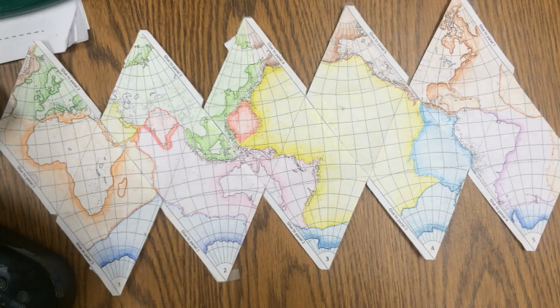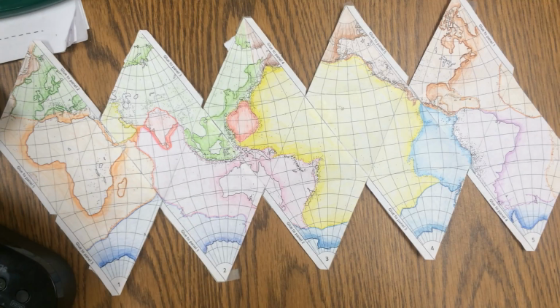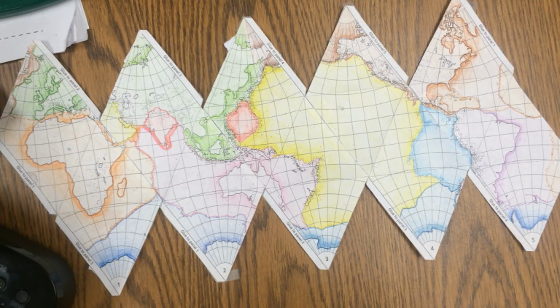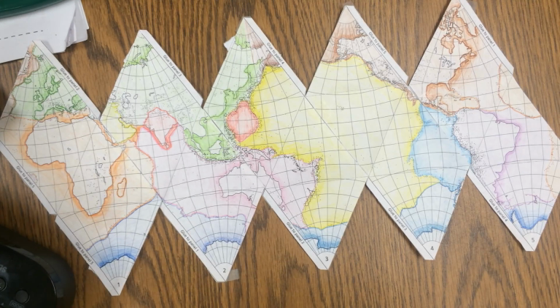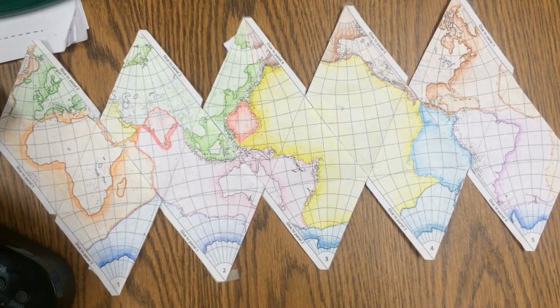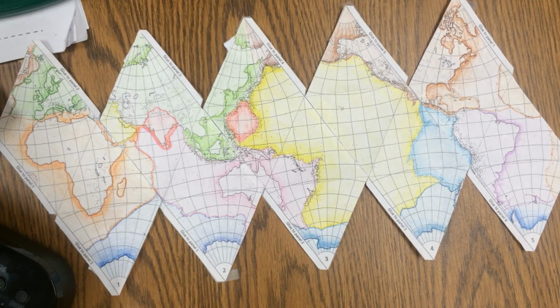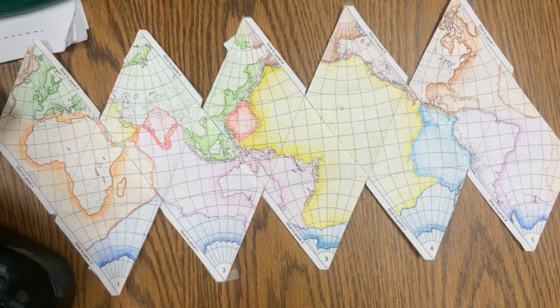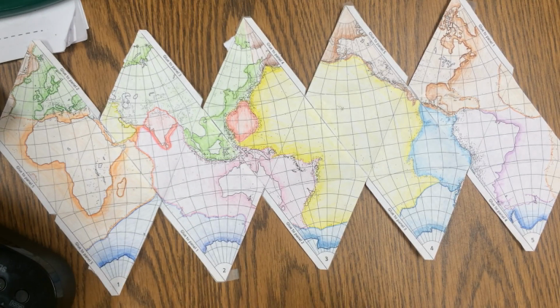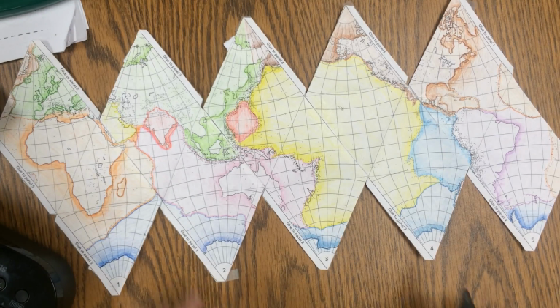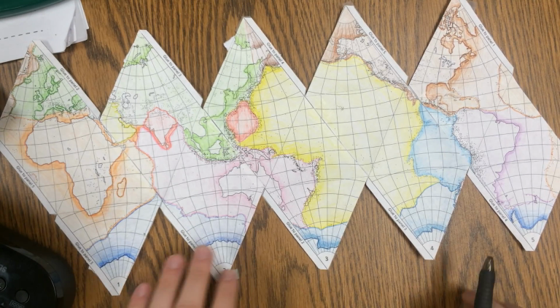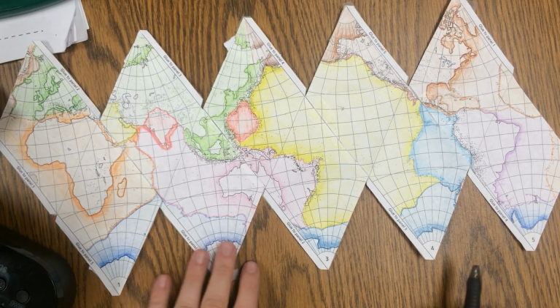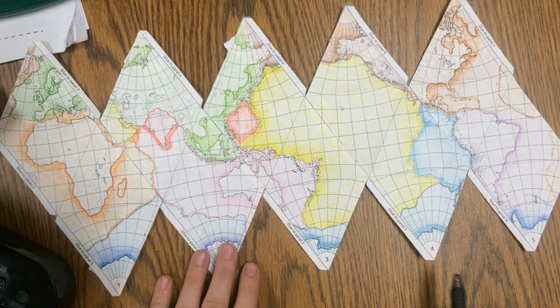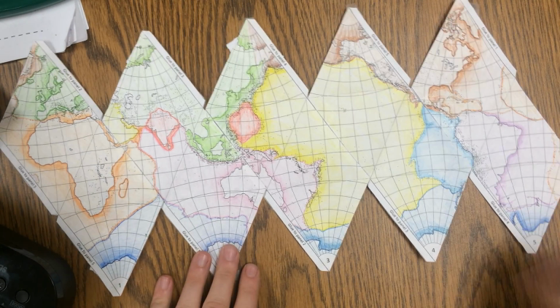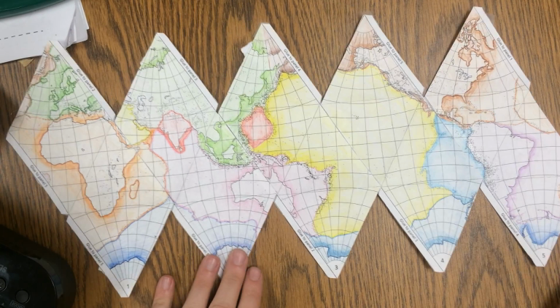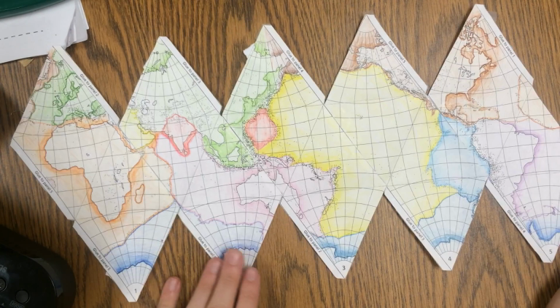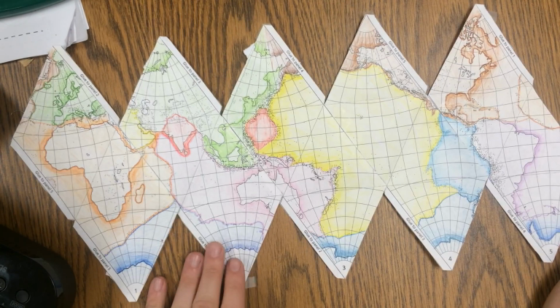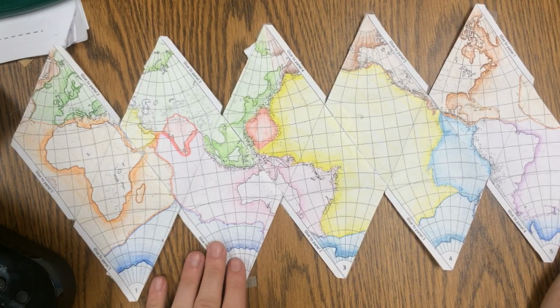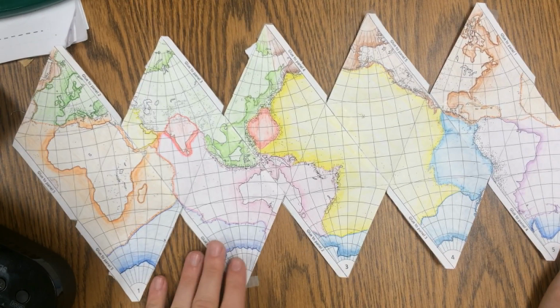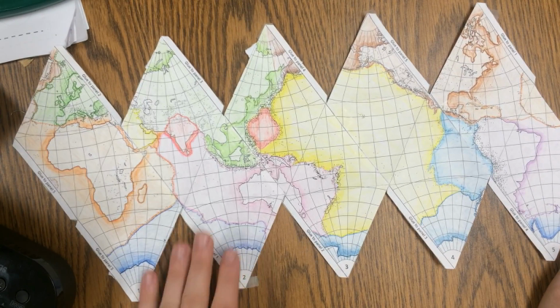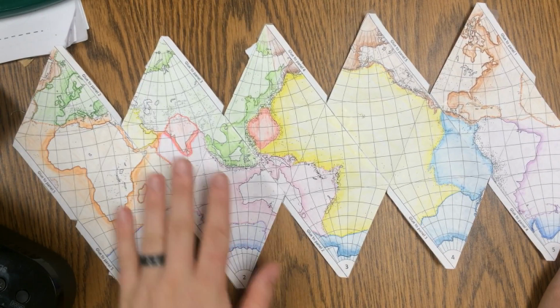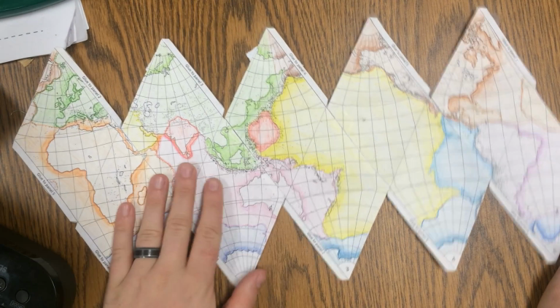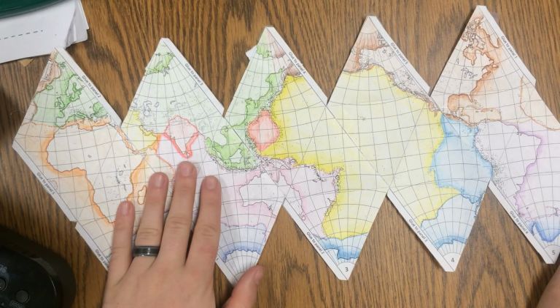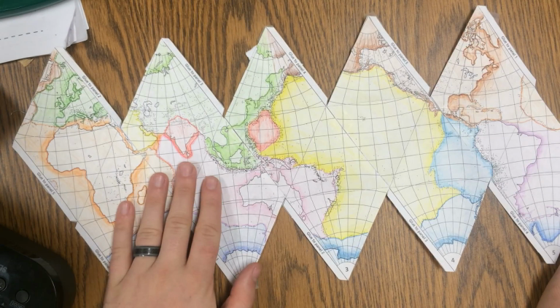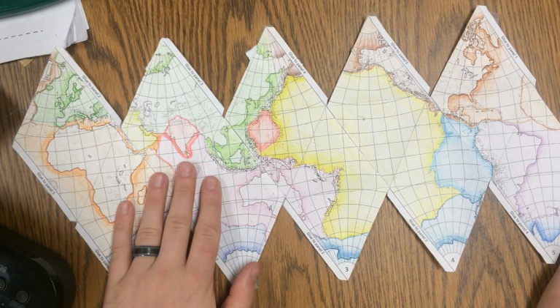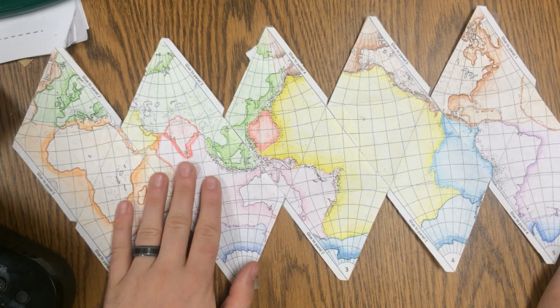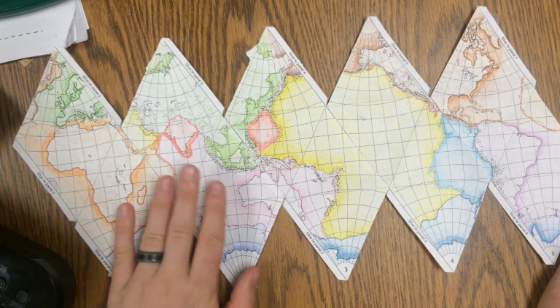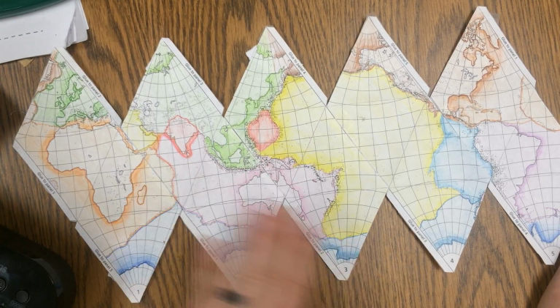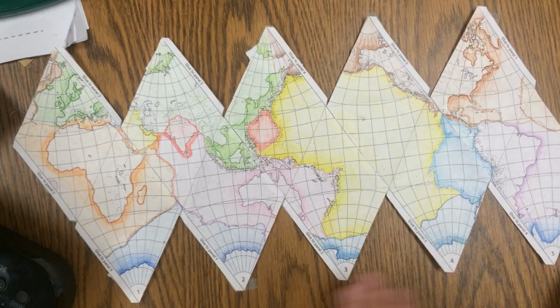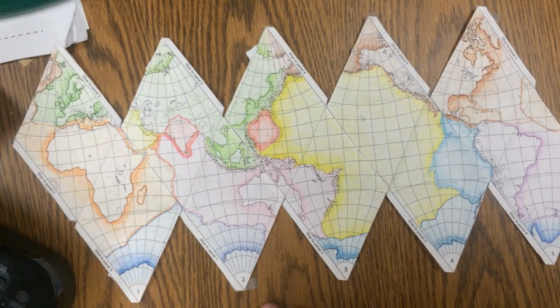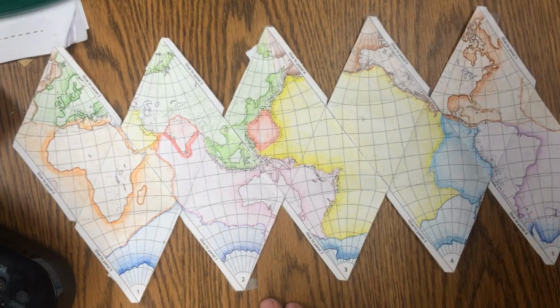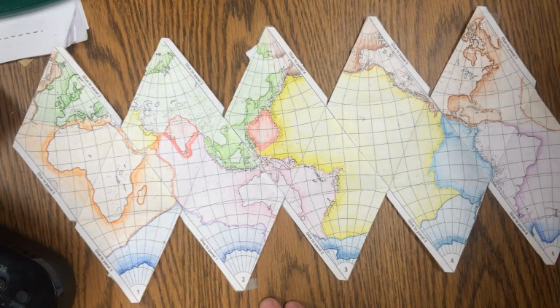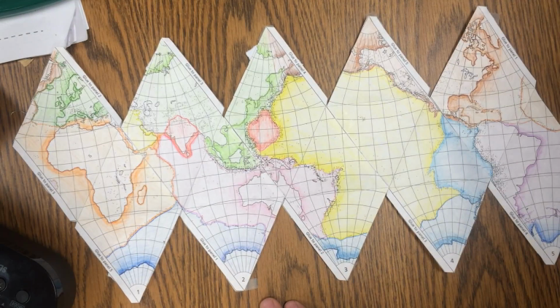Okay Rainier, I'm going to help us put together our 3D globe assignment.